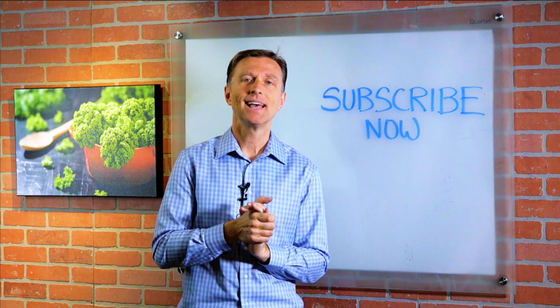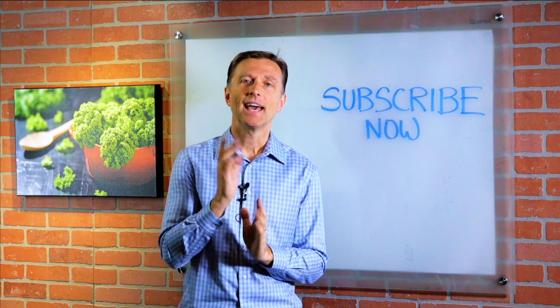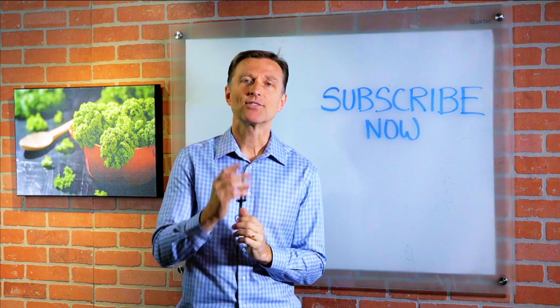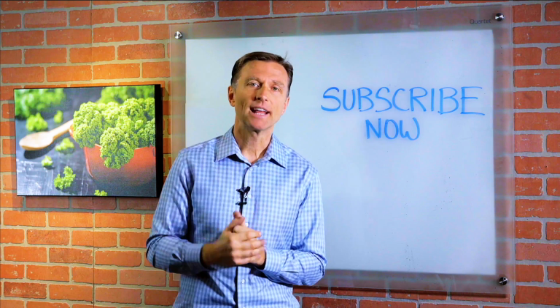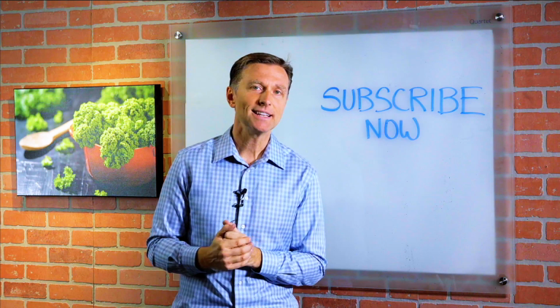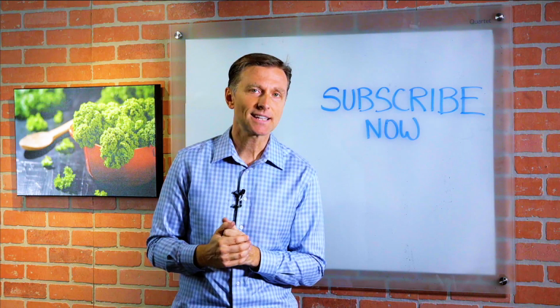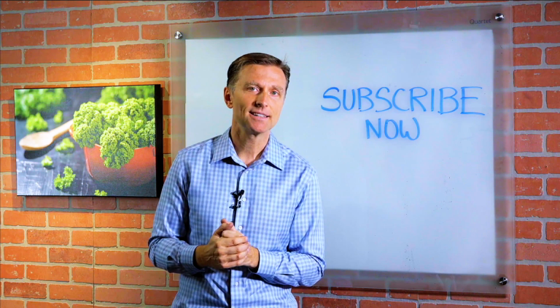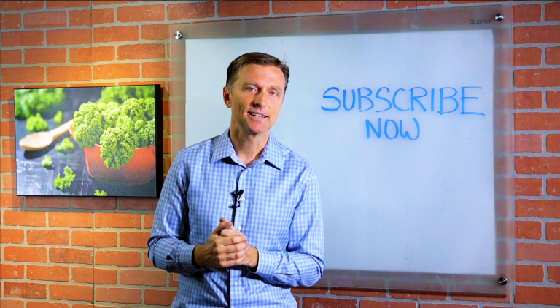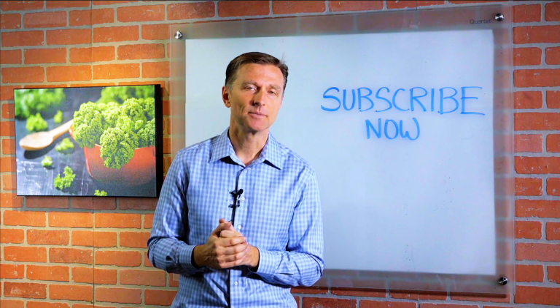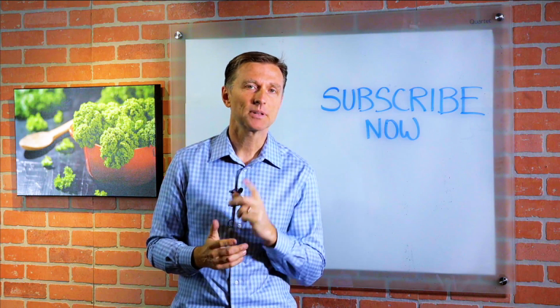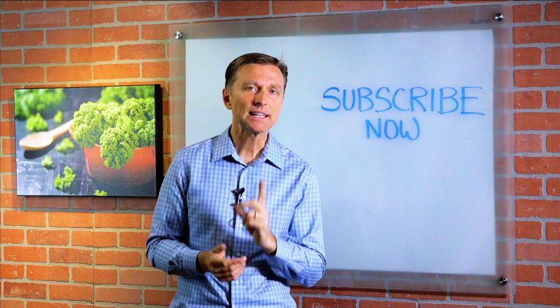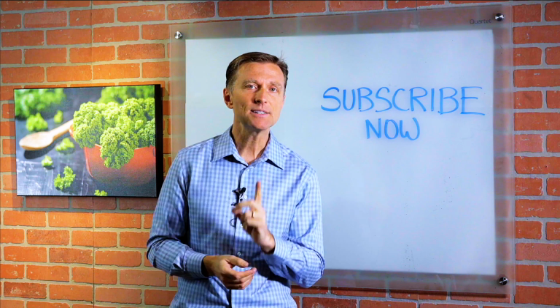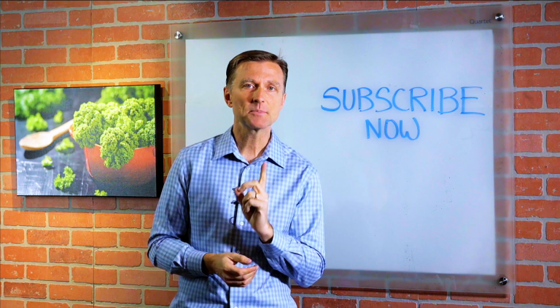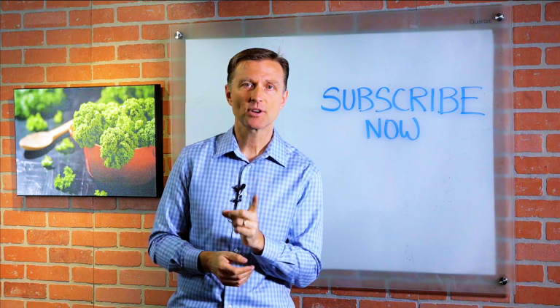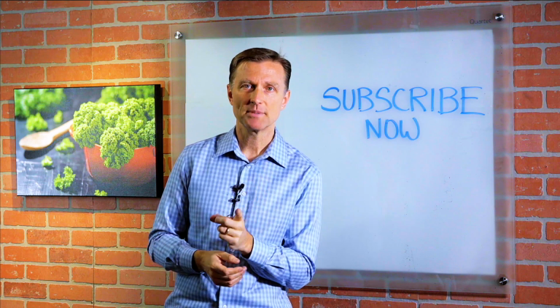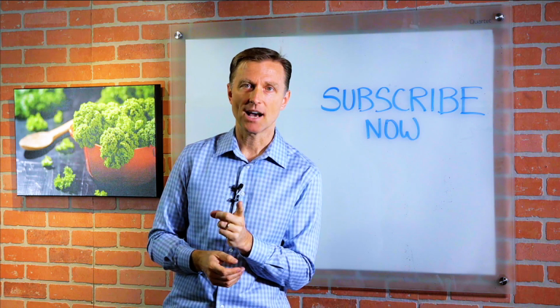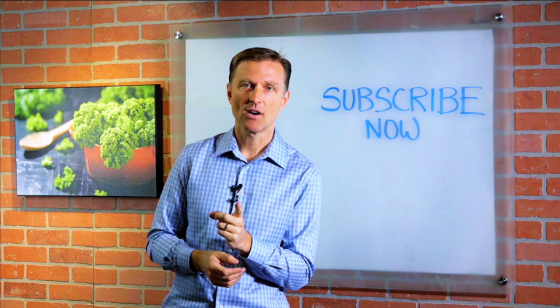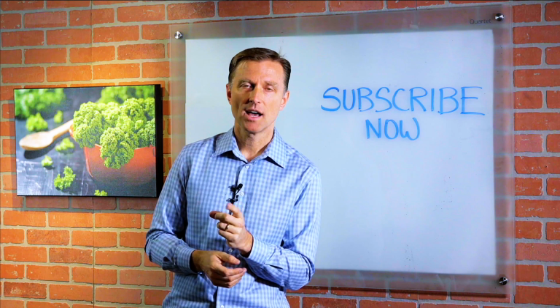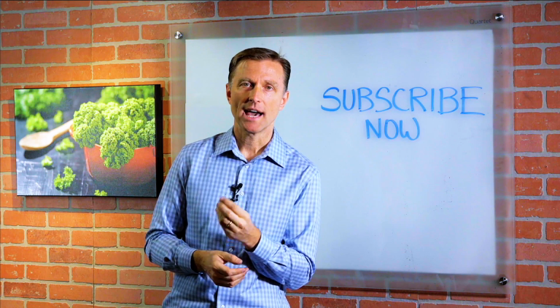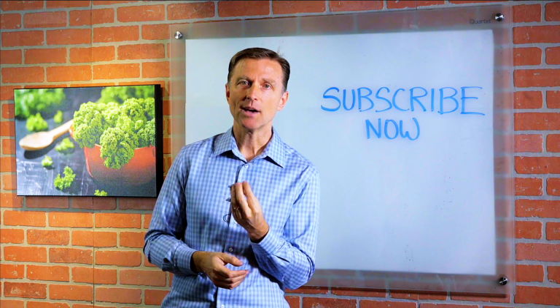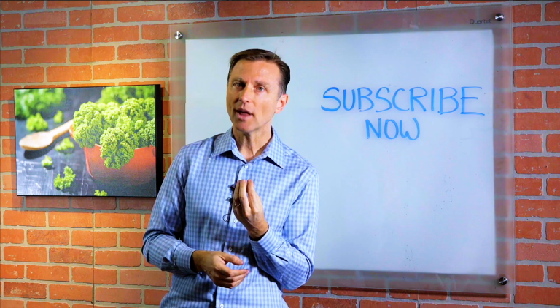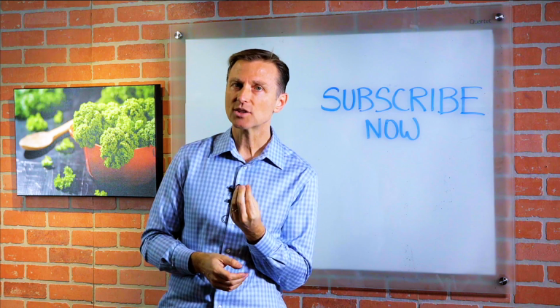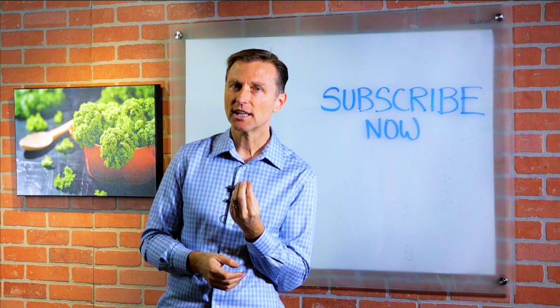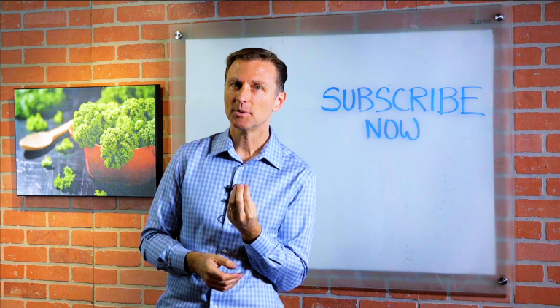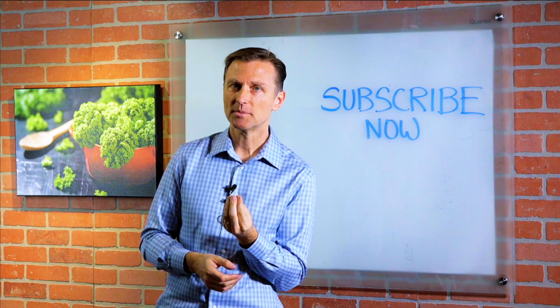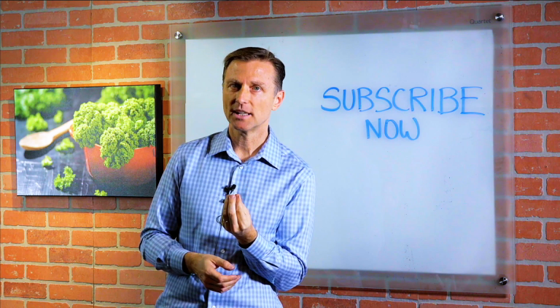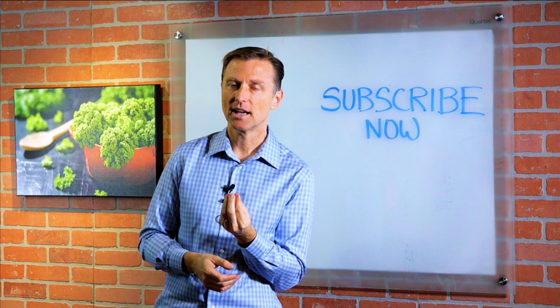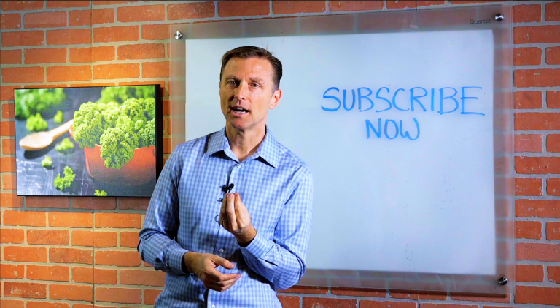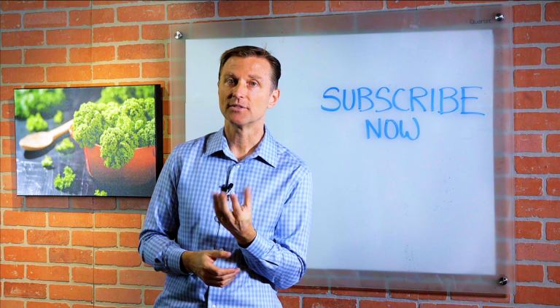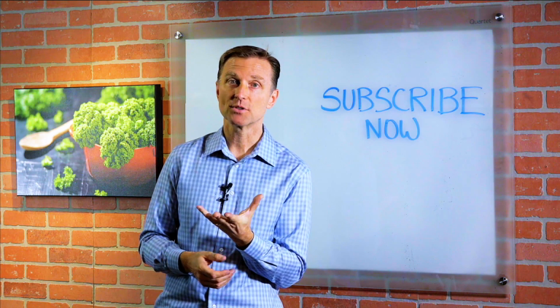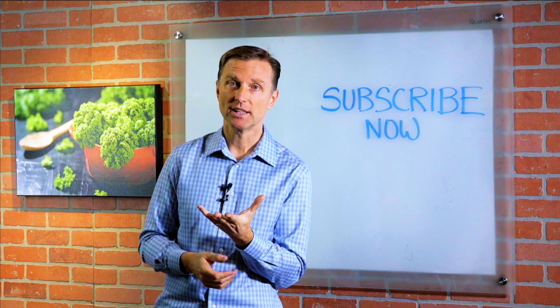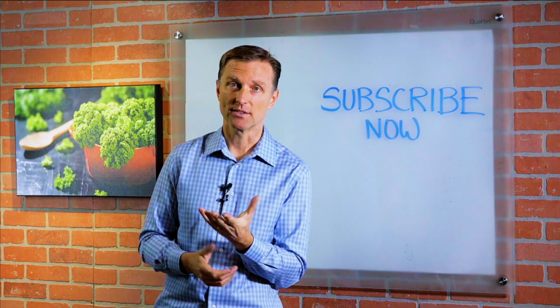Hey, if you're liking this content, please subscribe now and I will keep you updated on future videos.